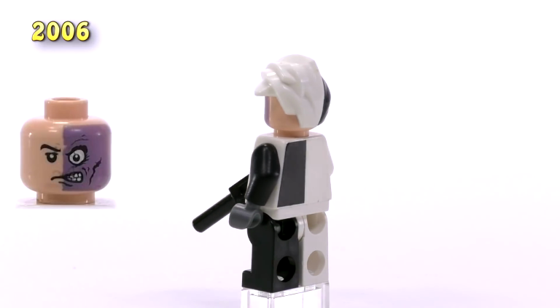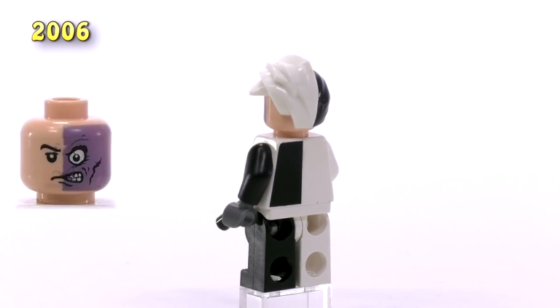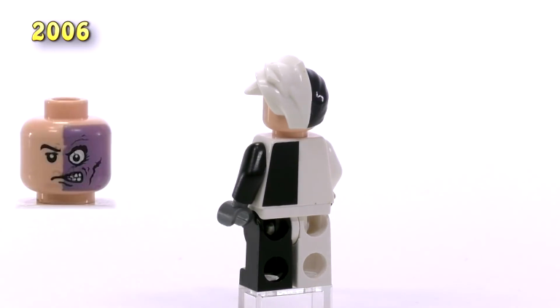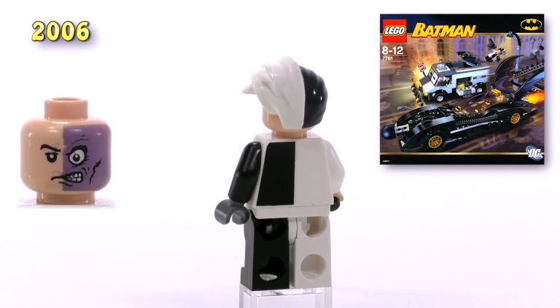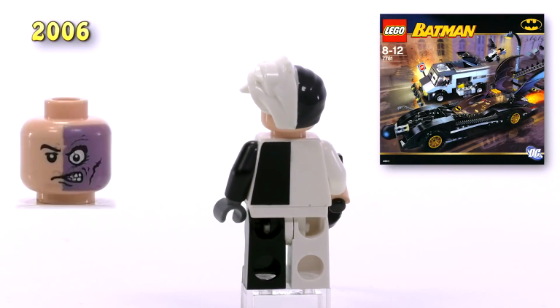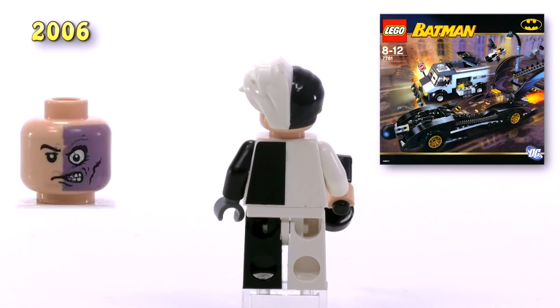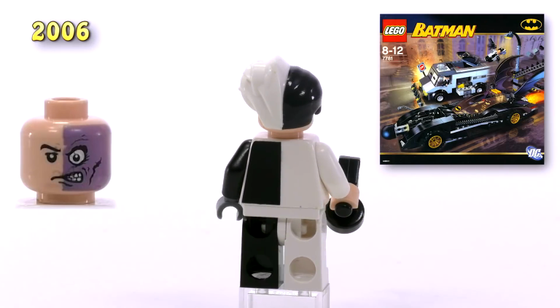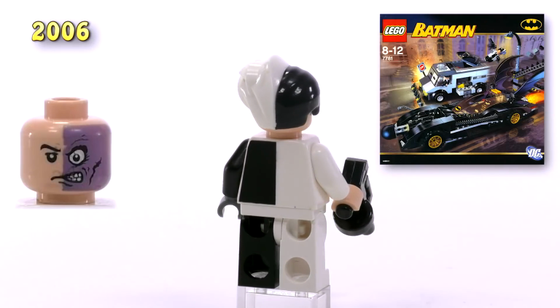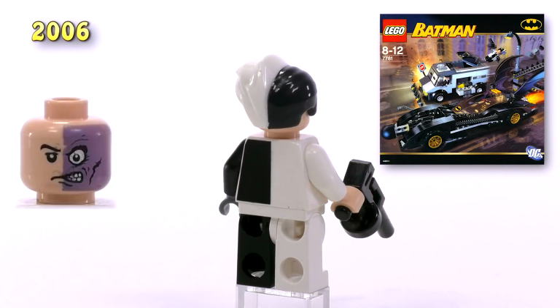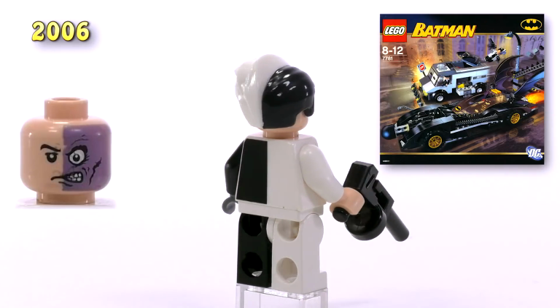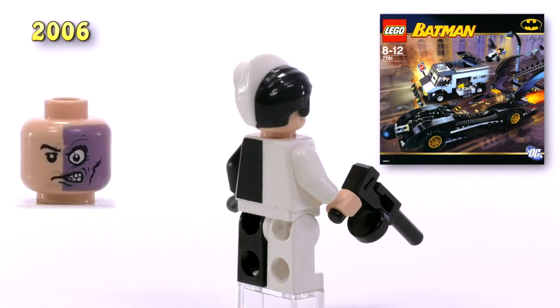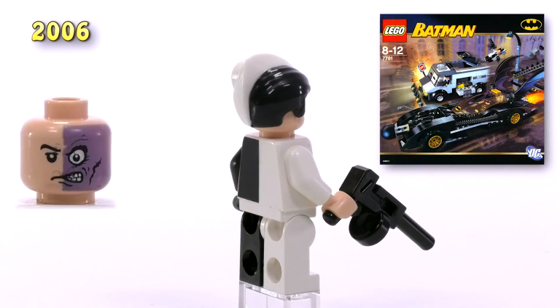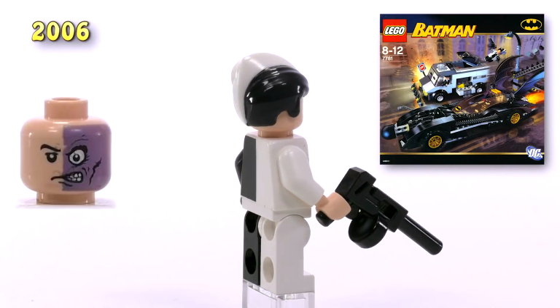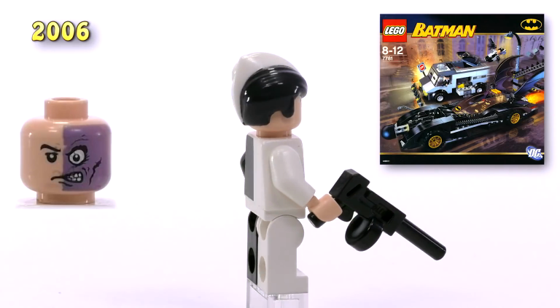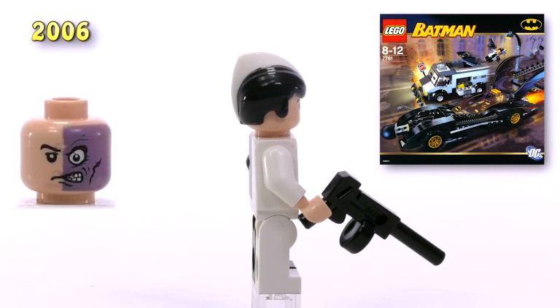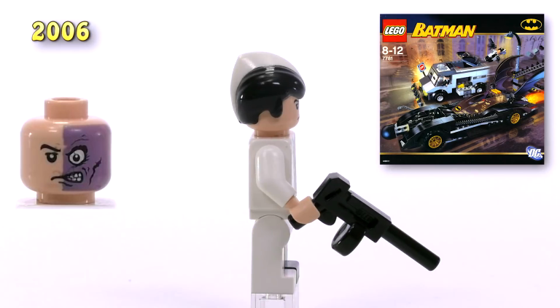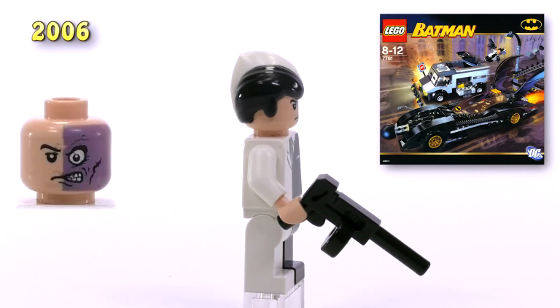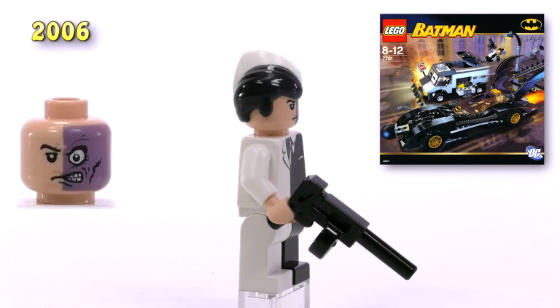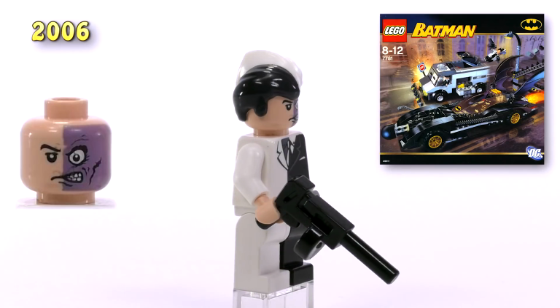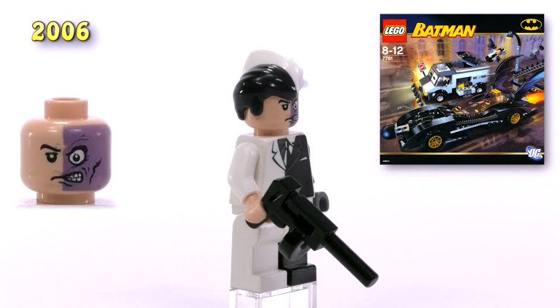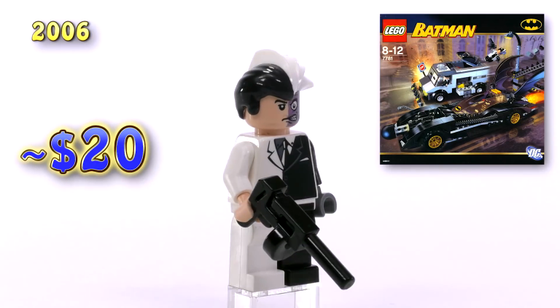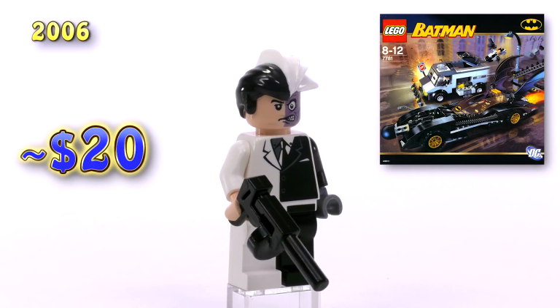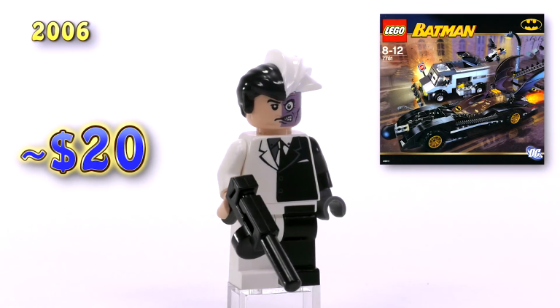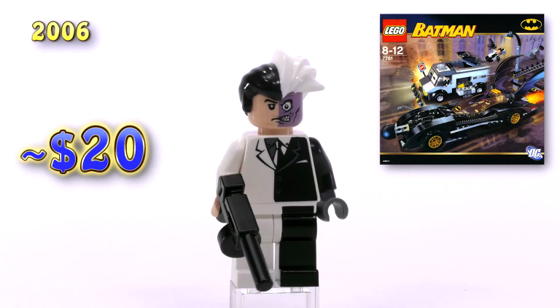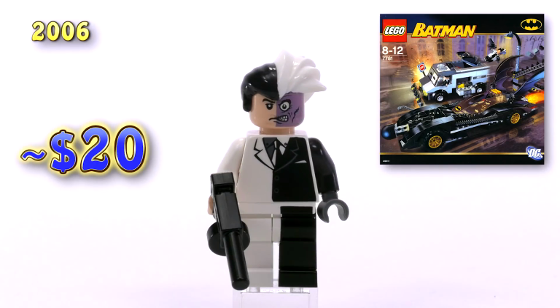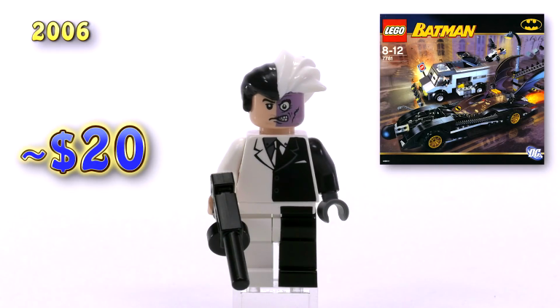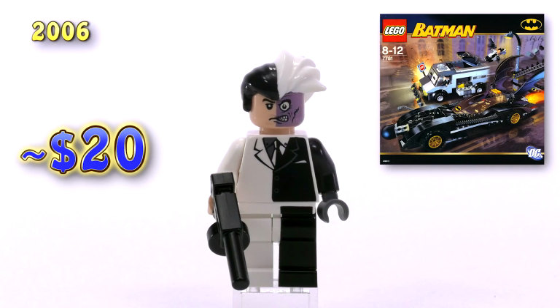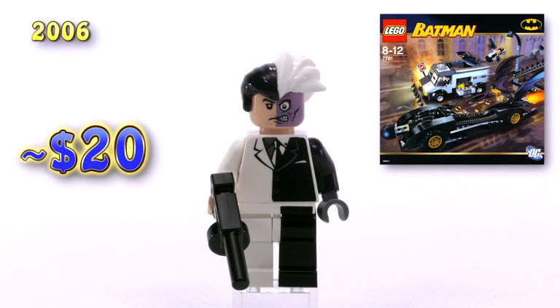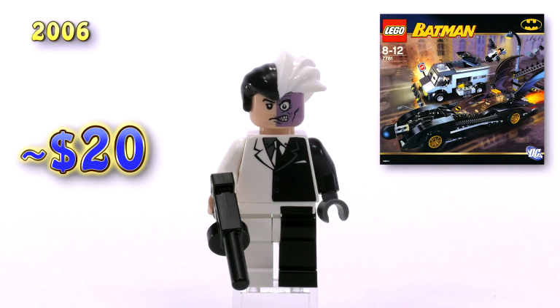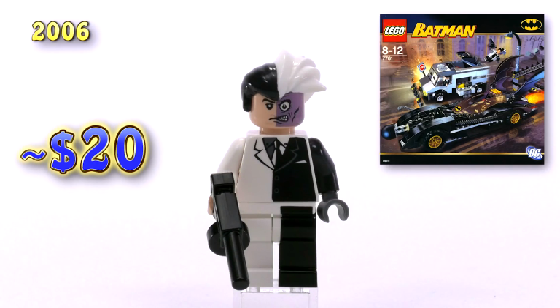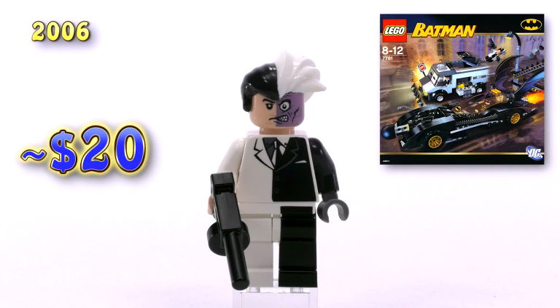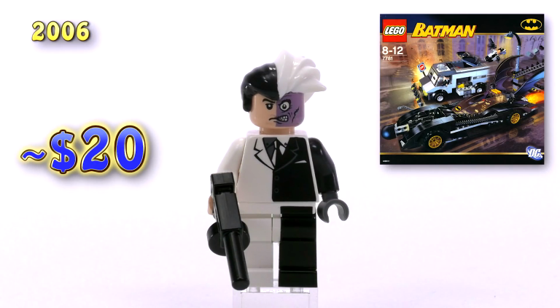He originally came from the Batmobile Two-Face's Escape set from 2006. He sells for $20 brand new minimum price.